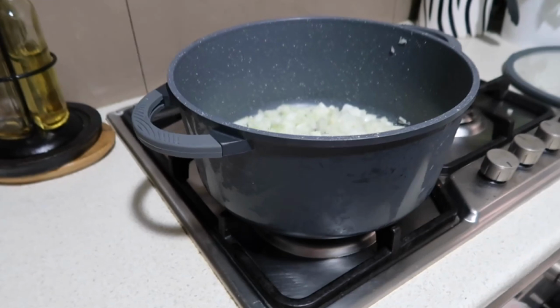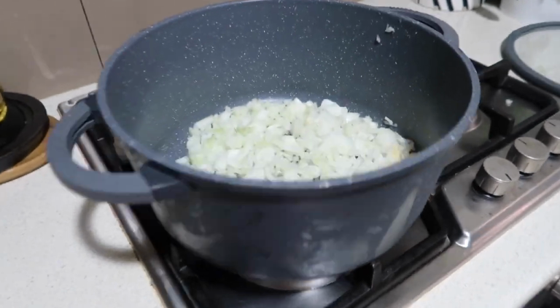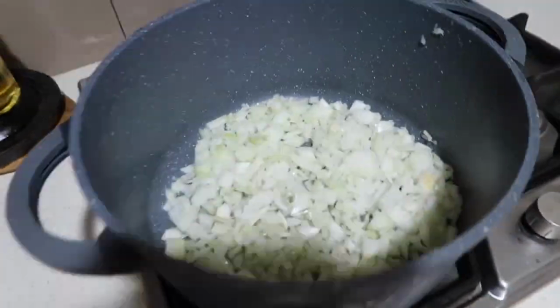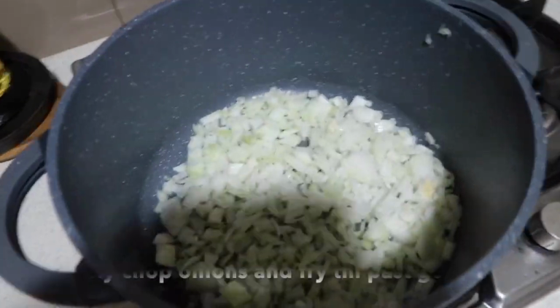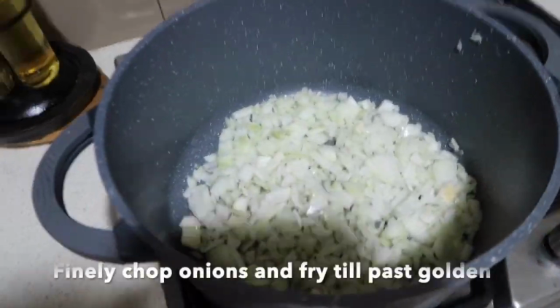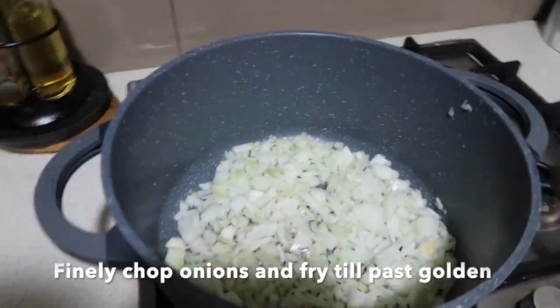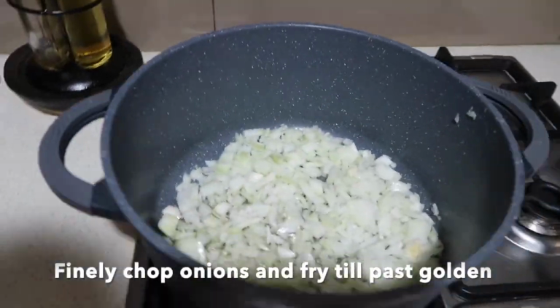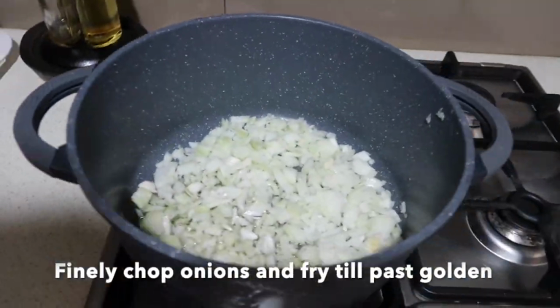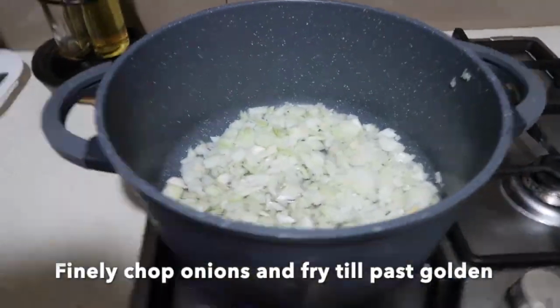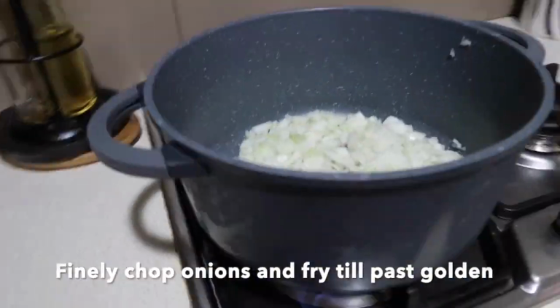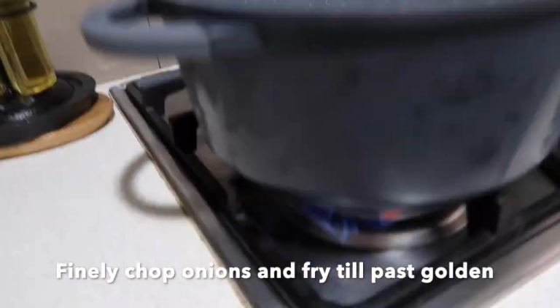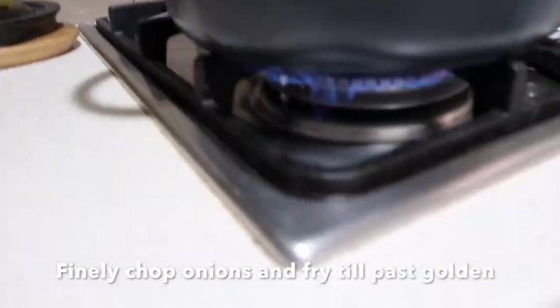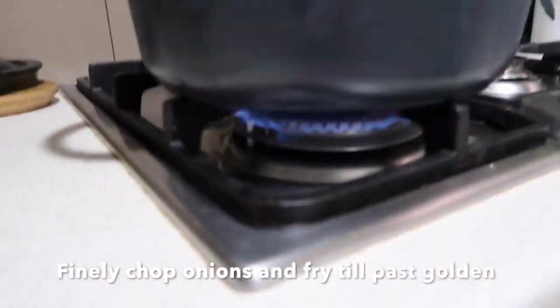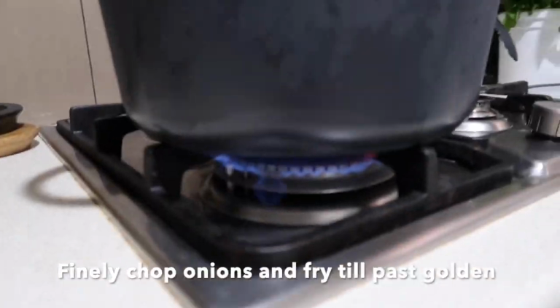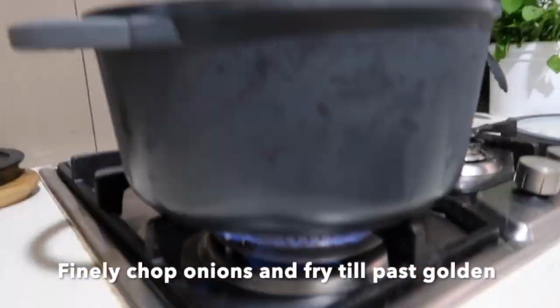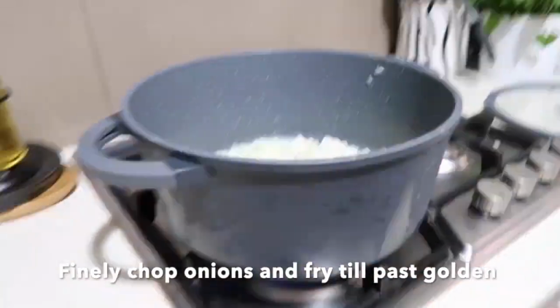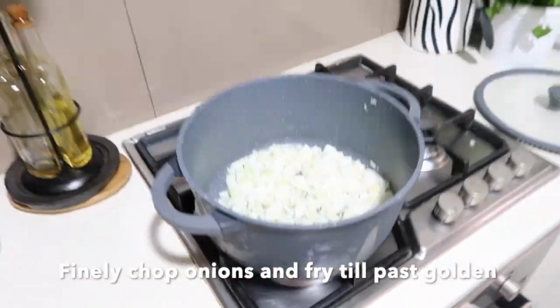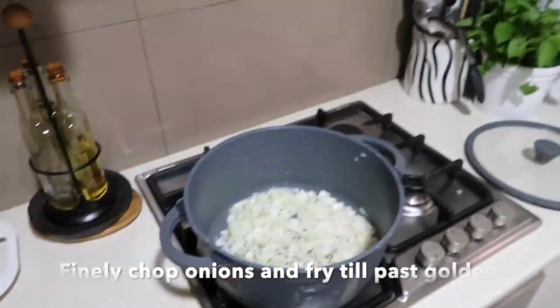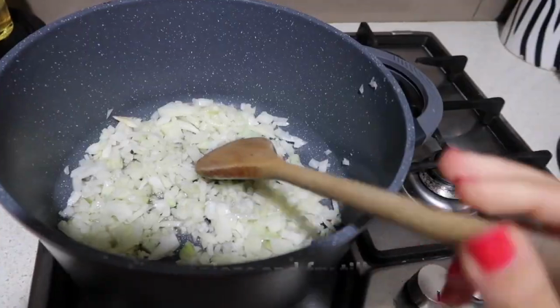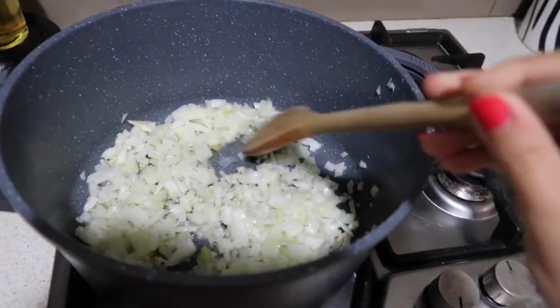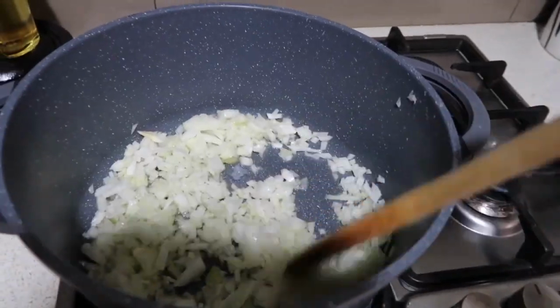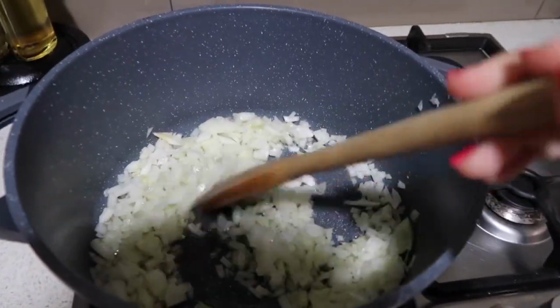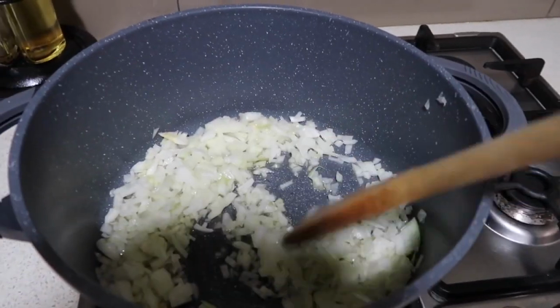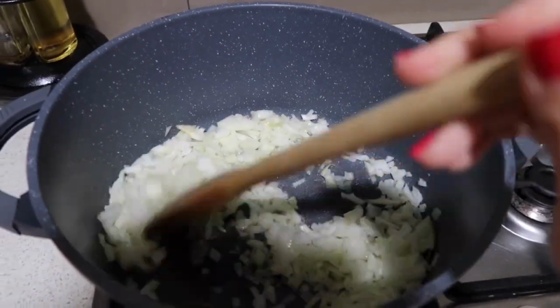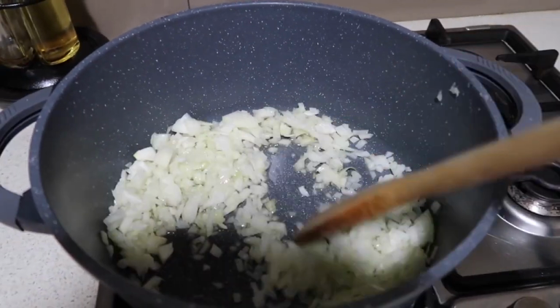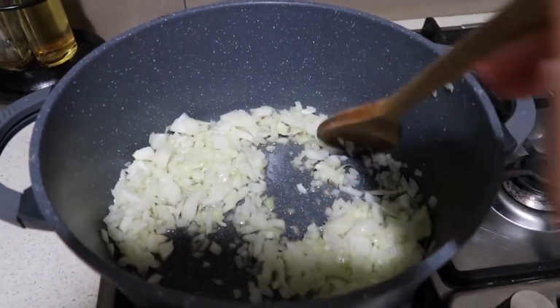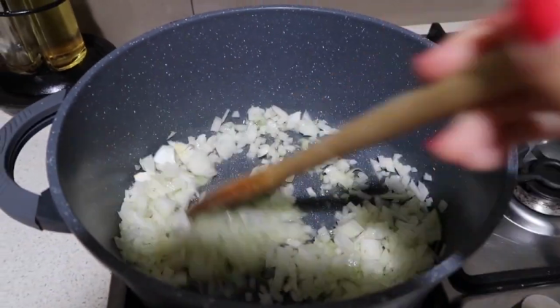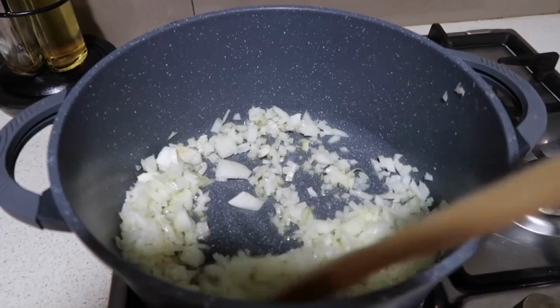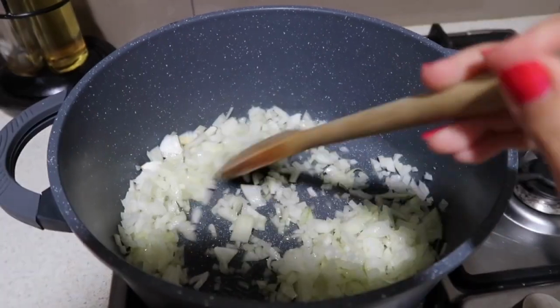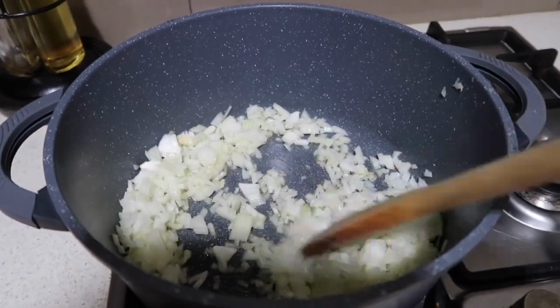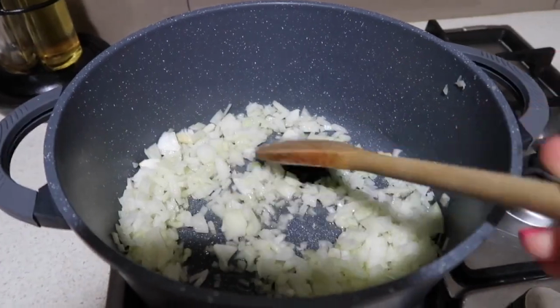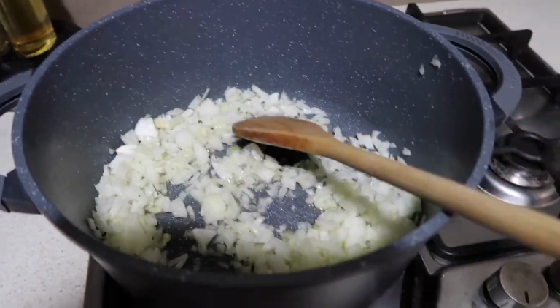Hey guys, first step you want to do is finely chop three onions and bring it to the stove.